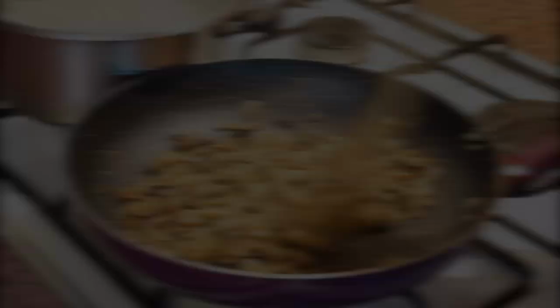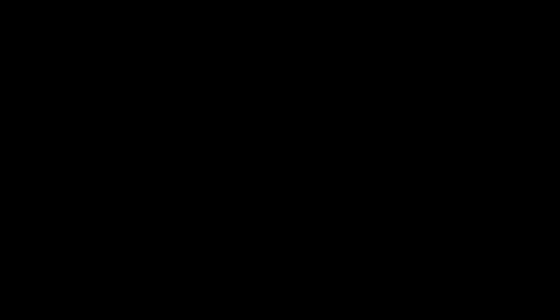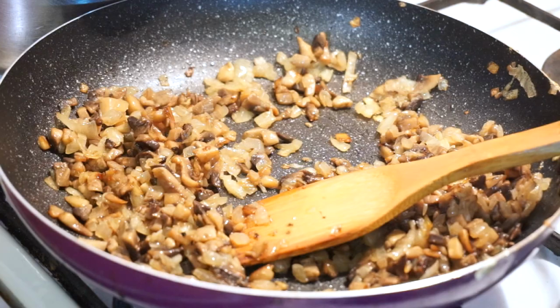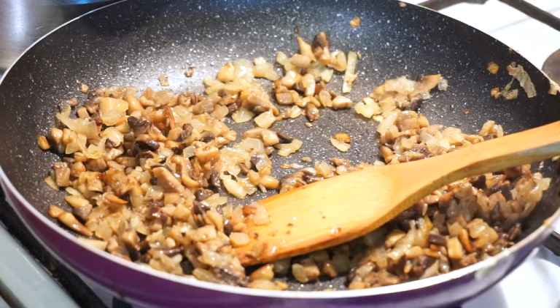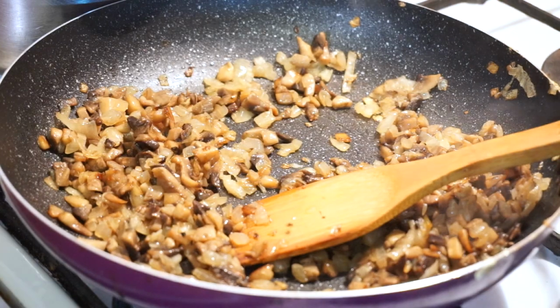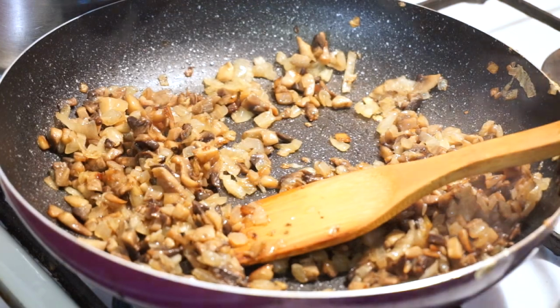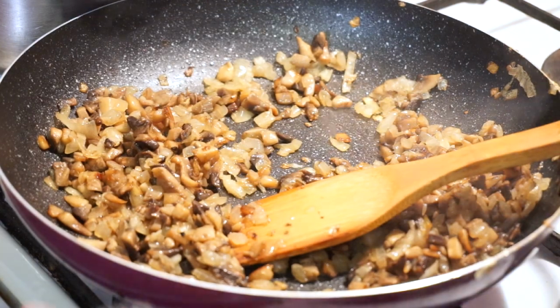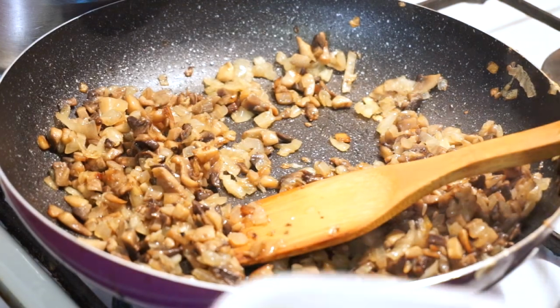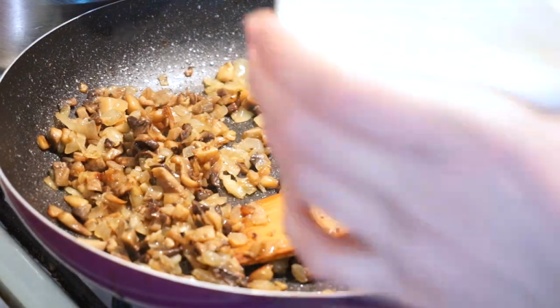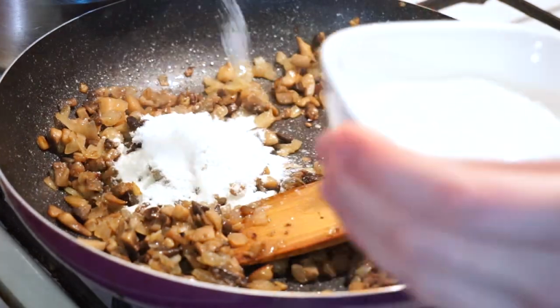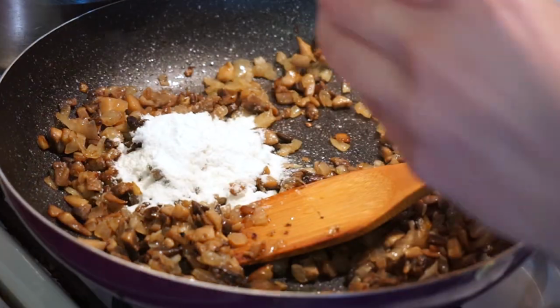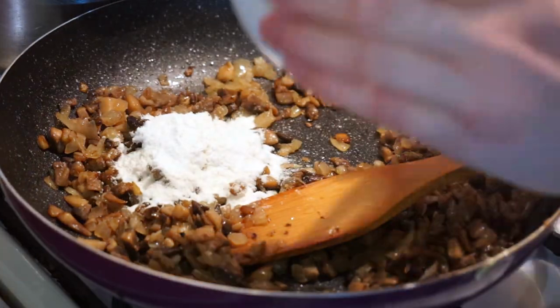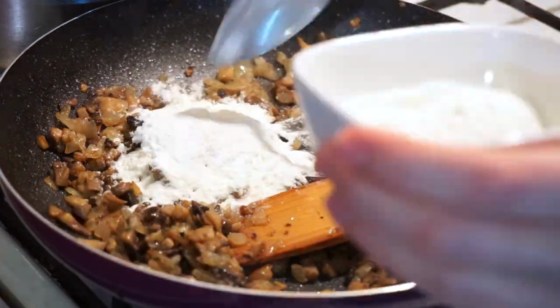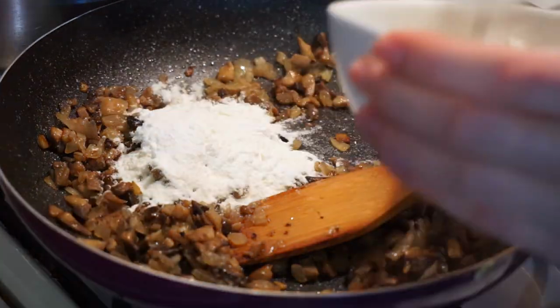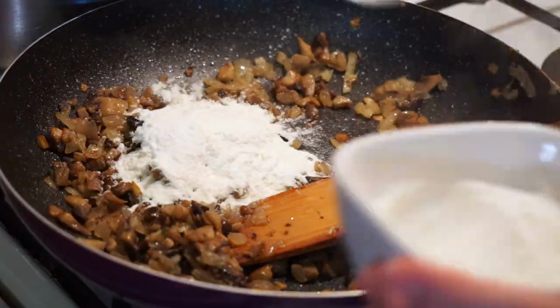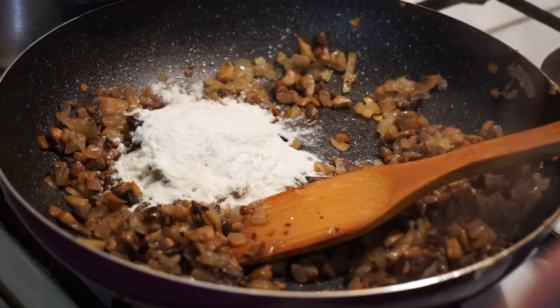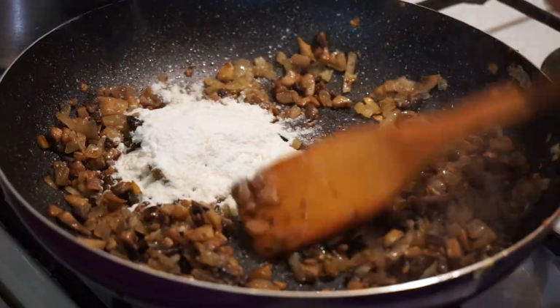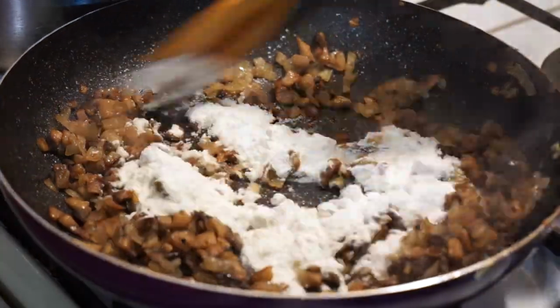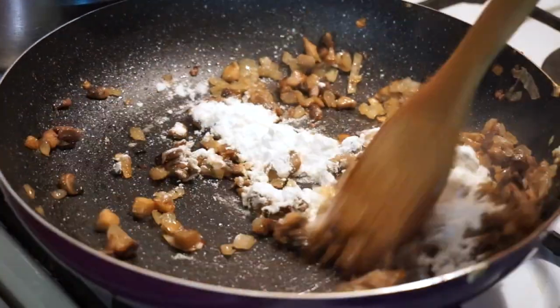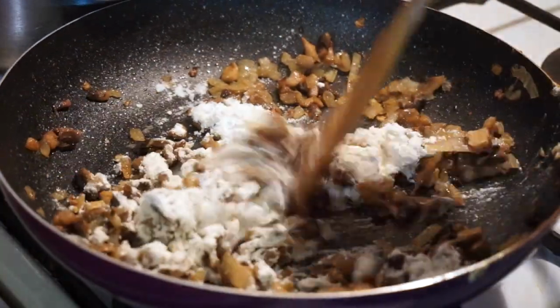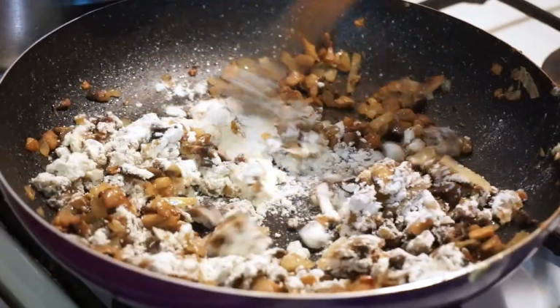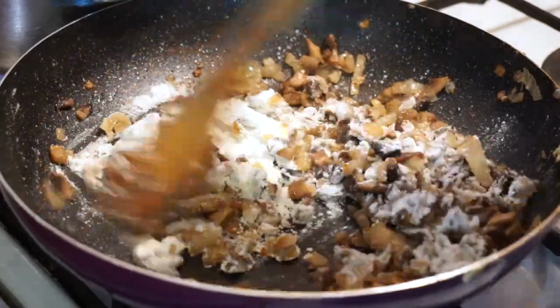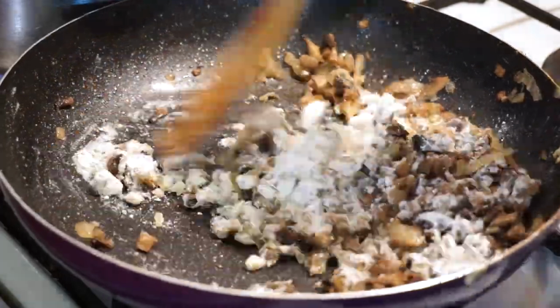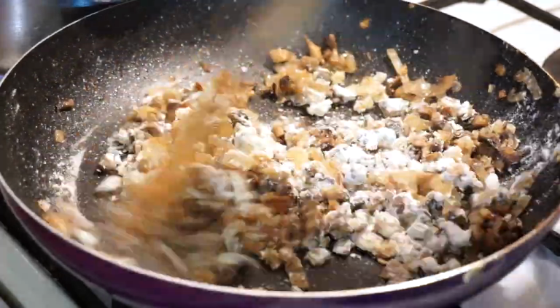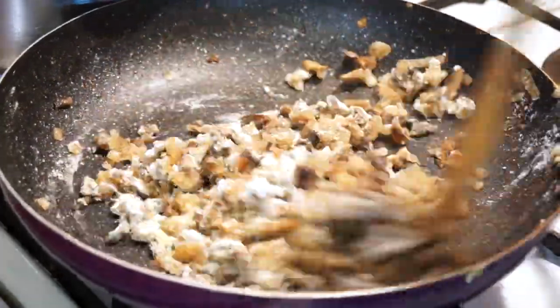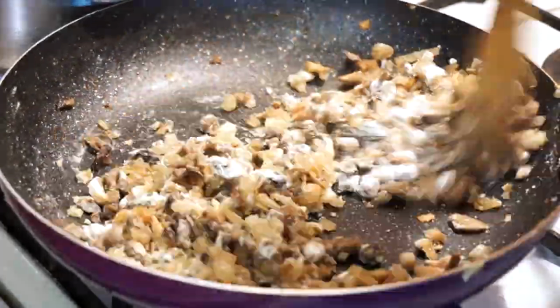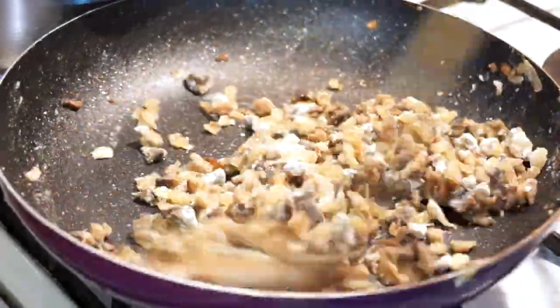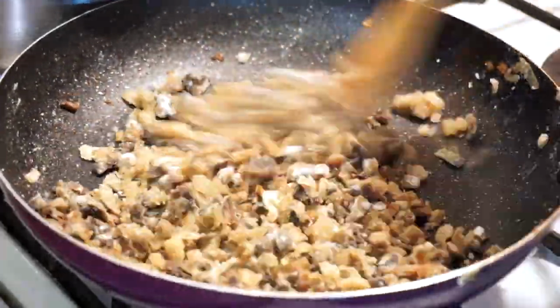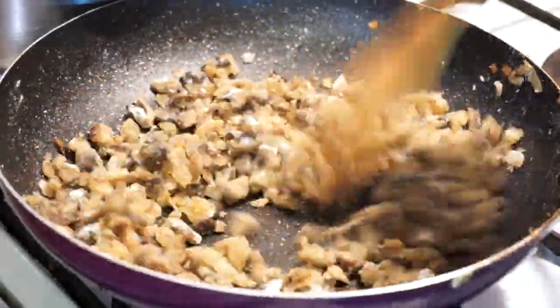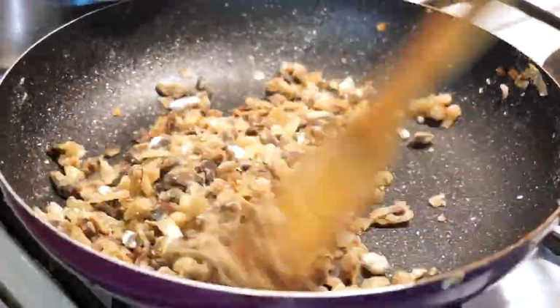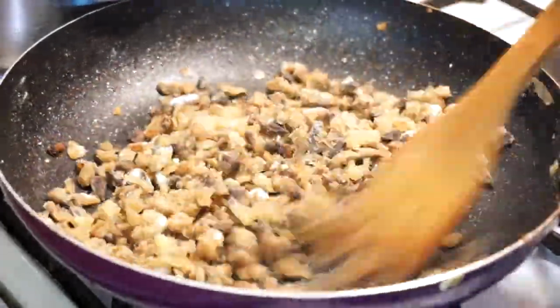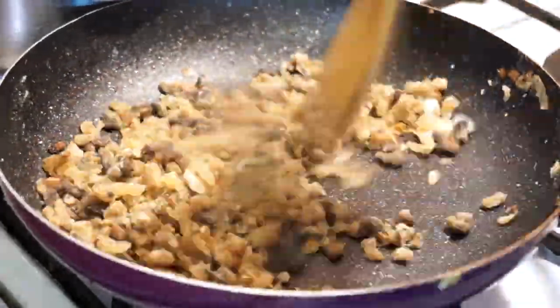15 minutes past. Add 3 tablespoons of flour, mix it all together and fry it for 1 minute.